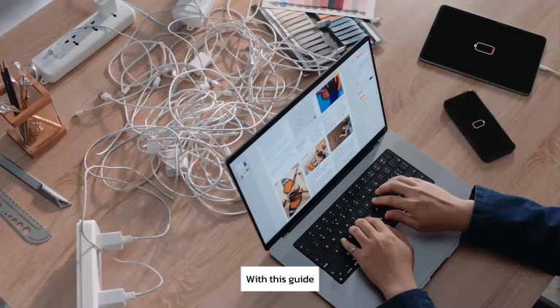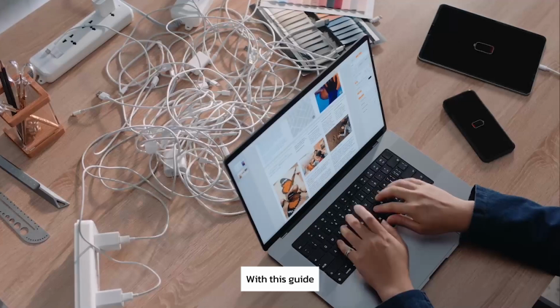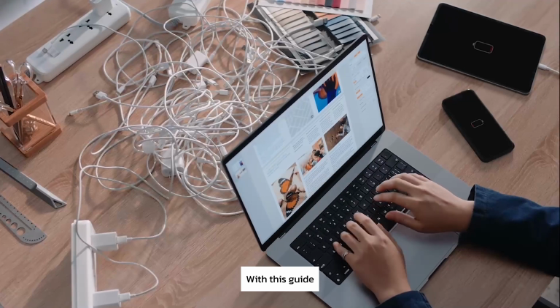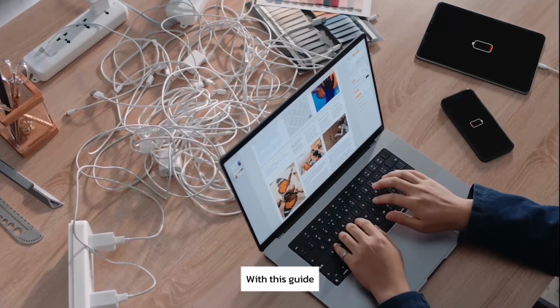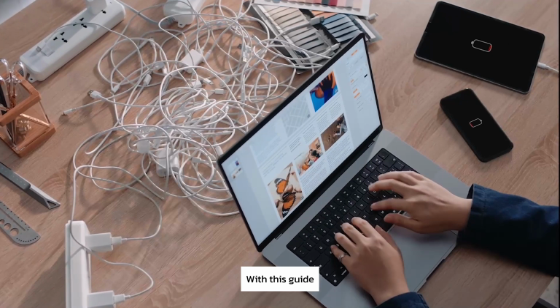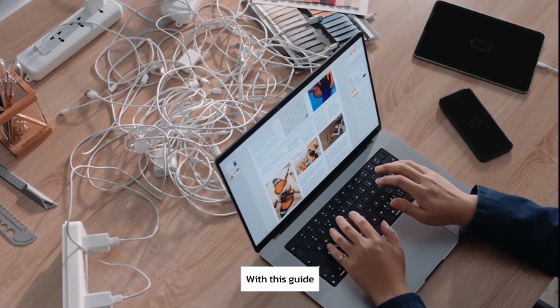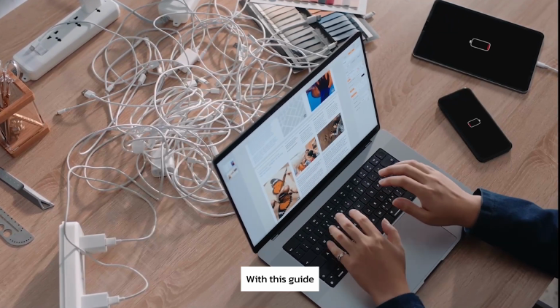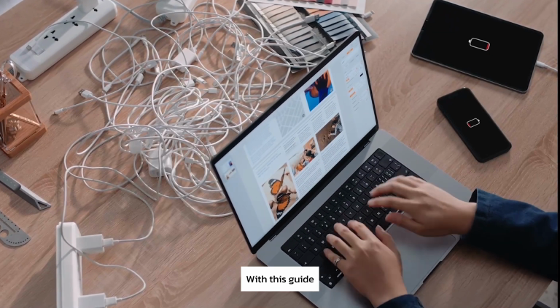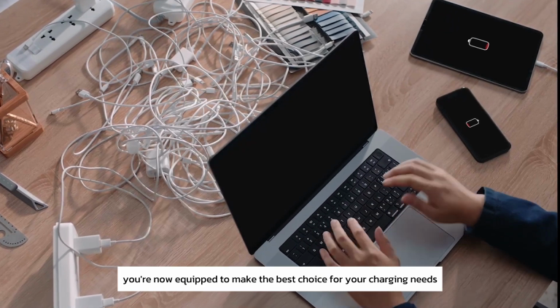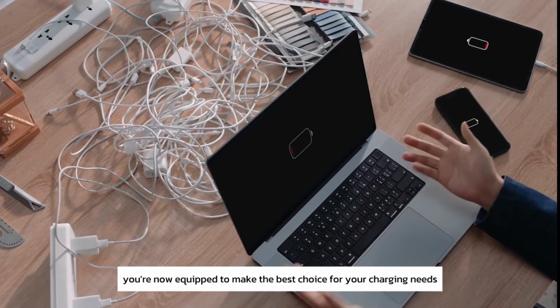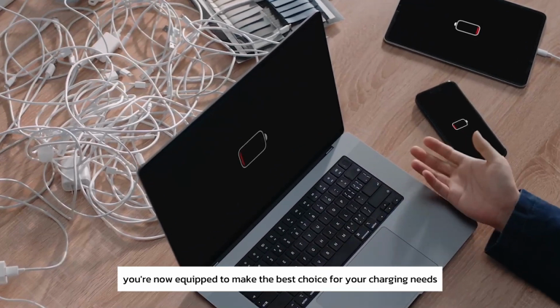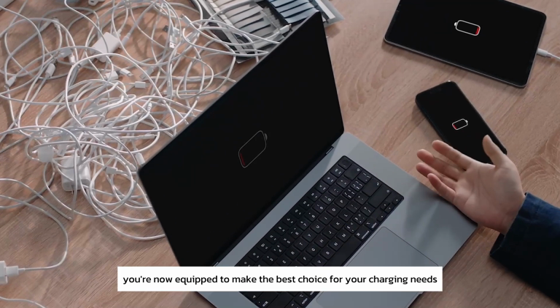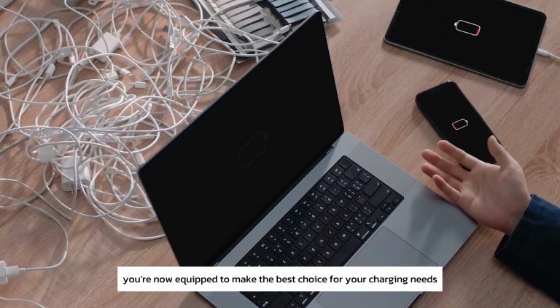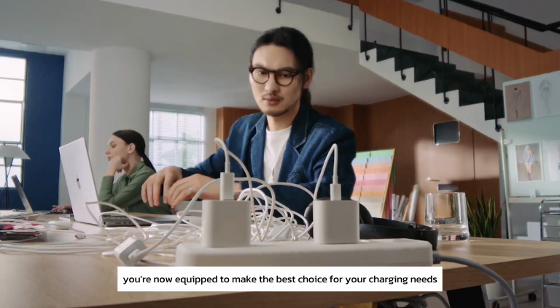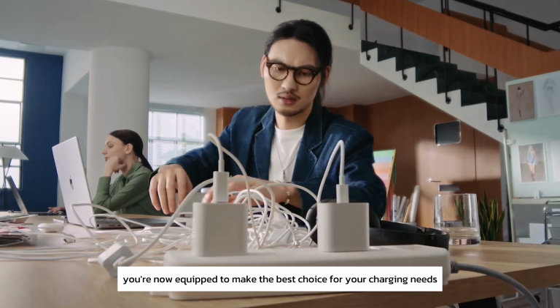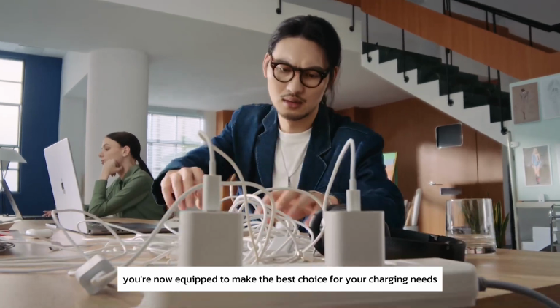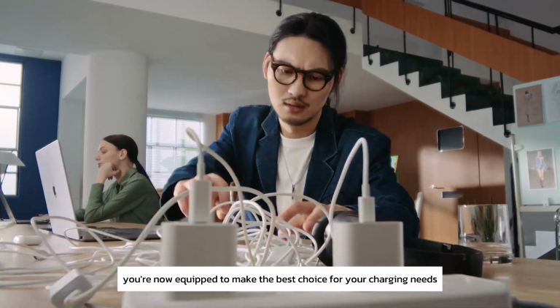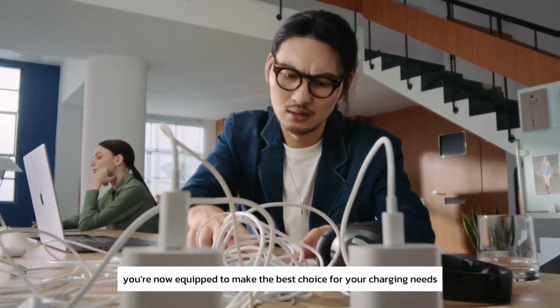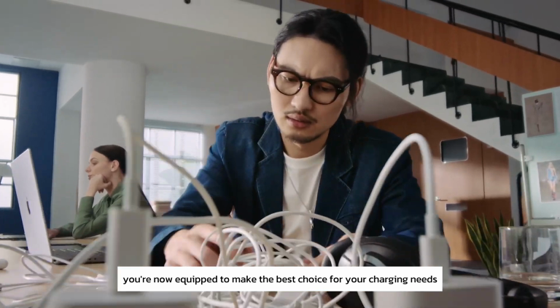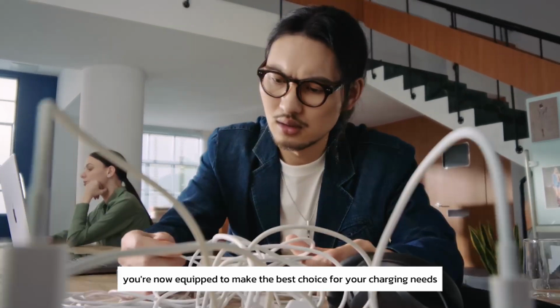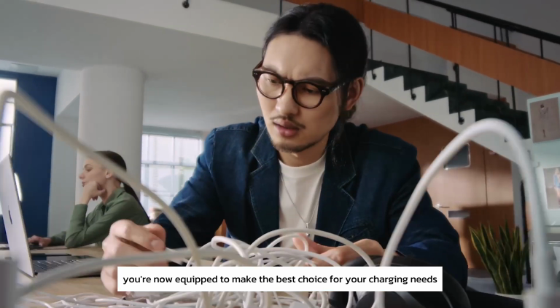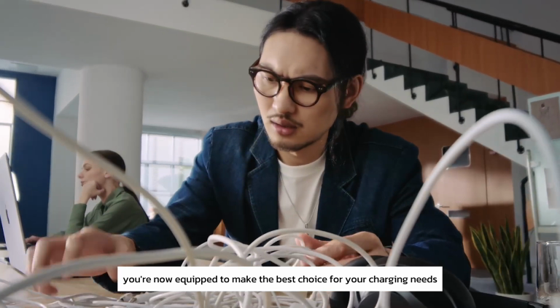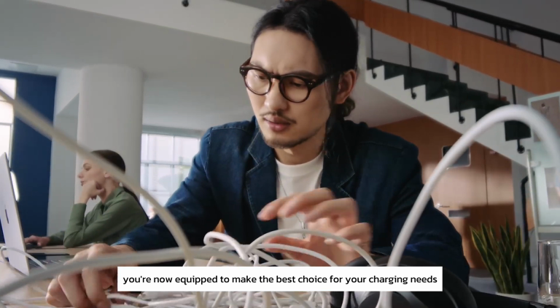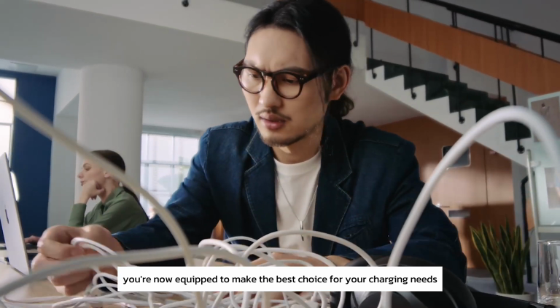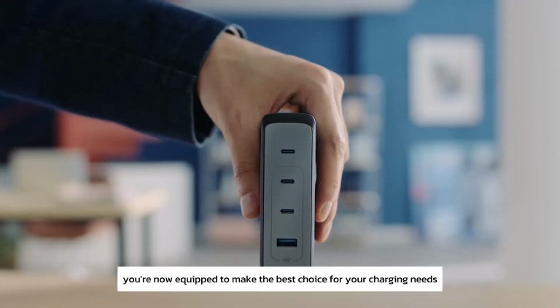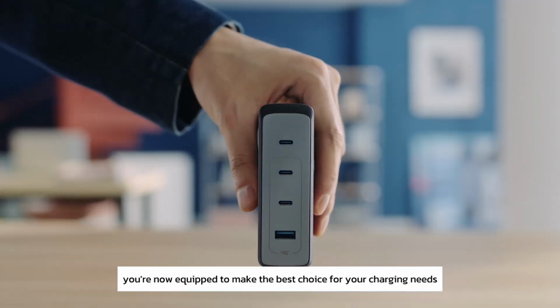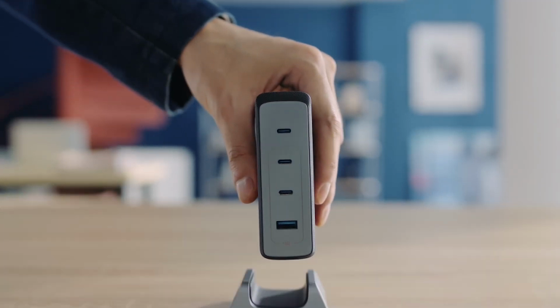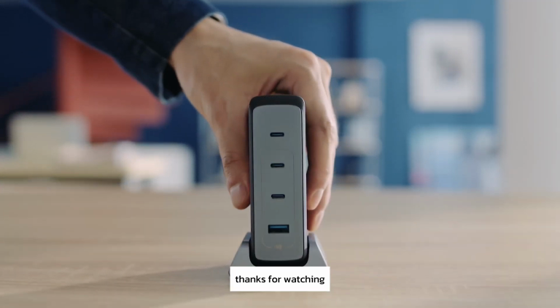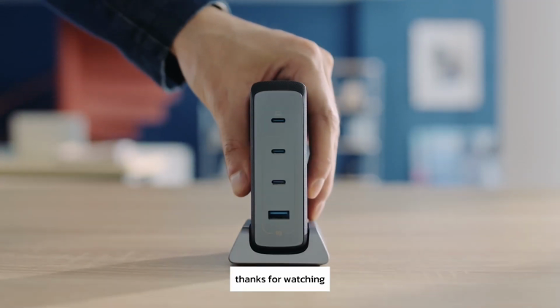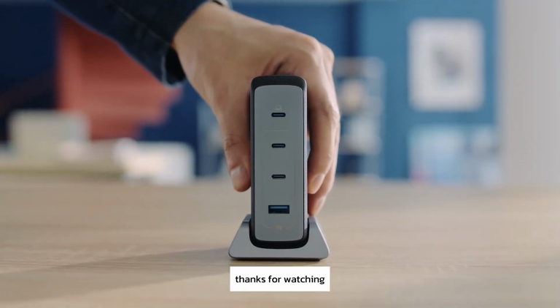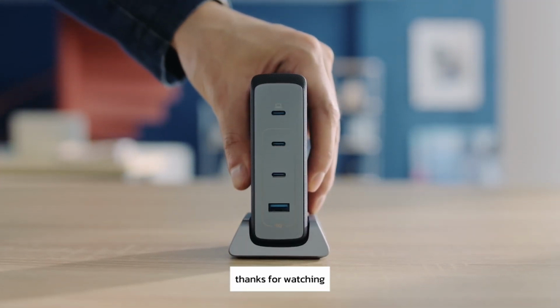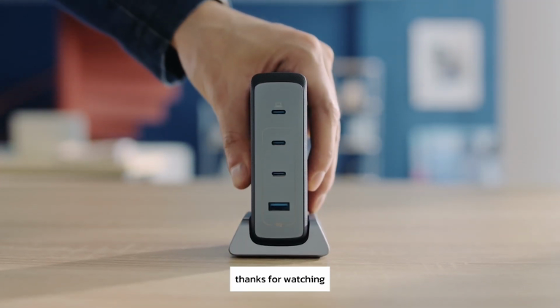With this guide, you're now equipped to make the best choice for your charging needs. Thanks for watching.